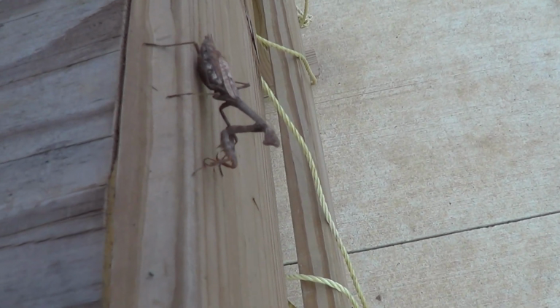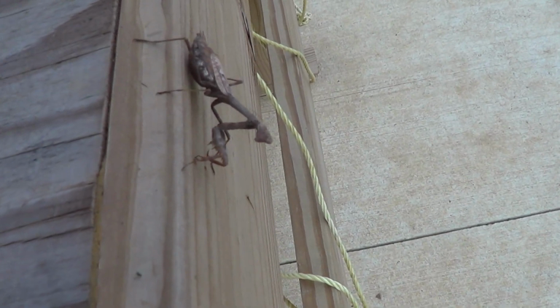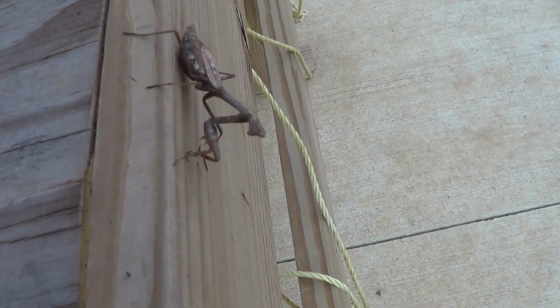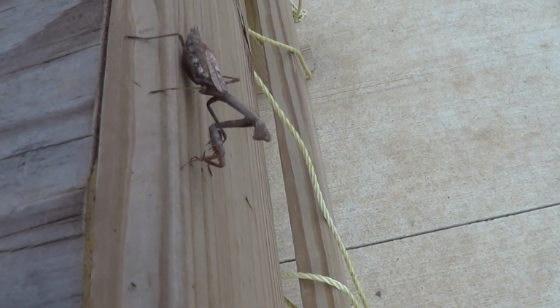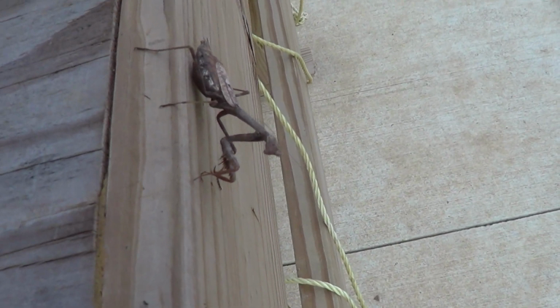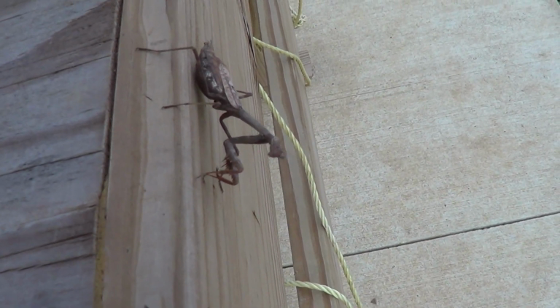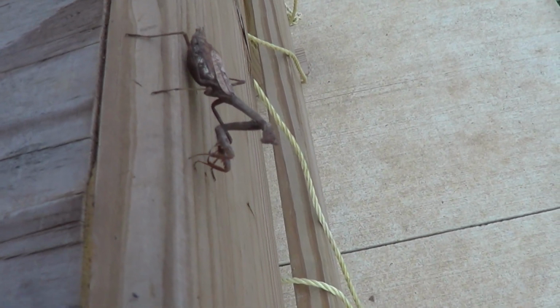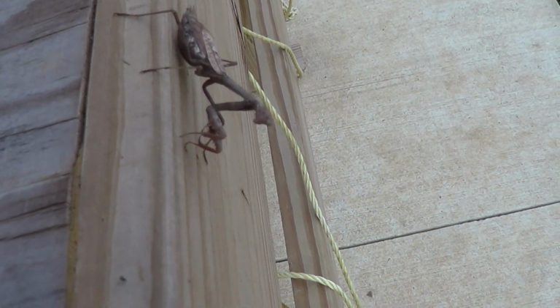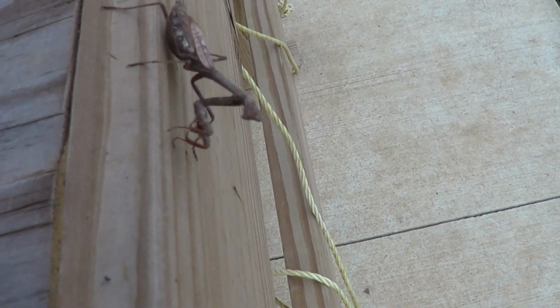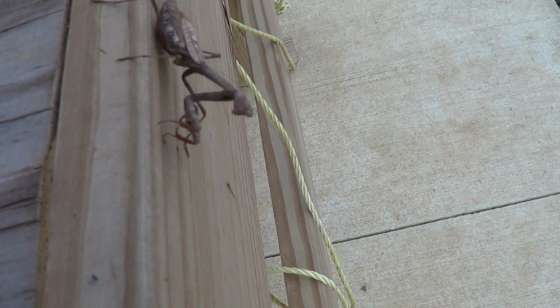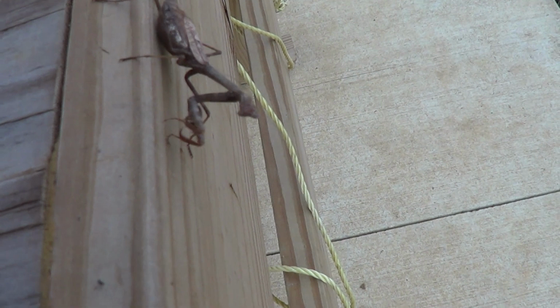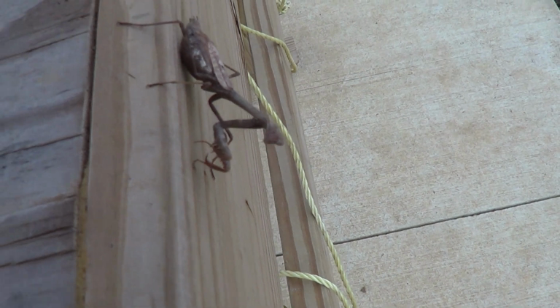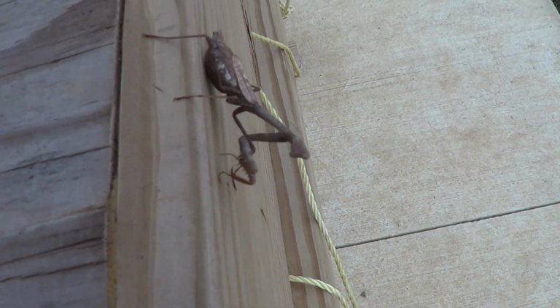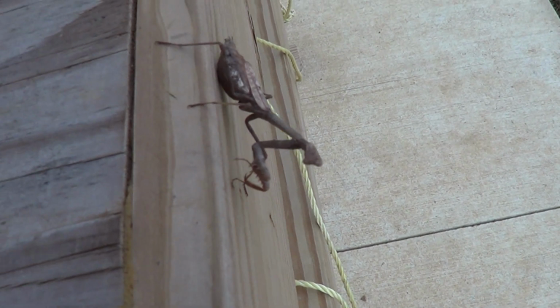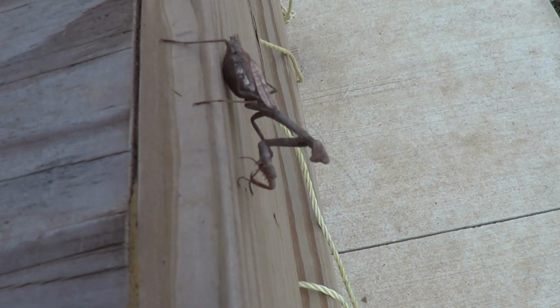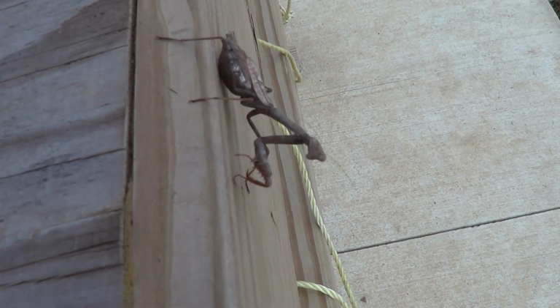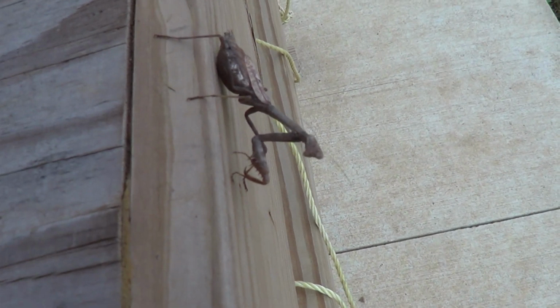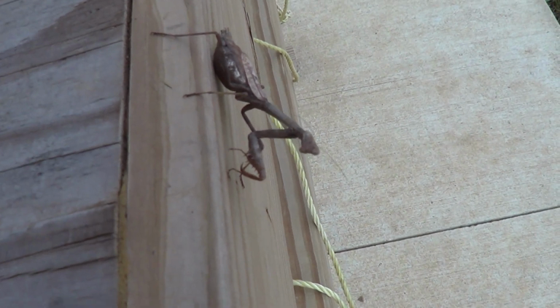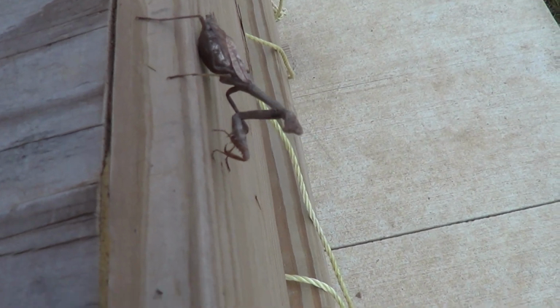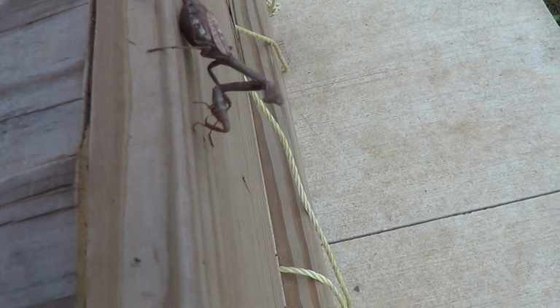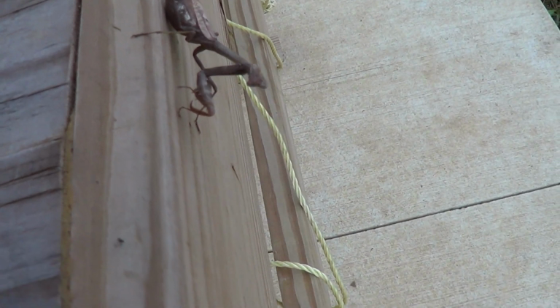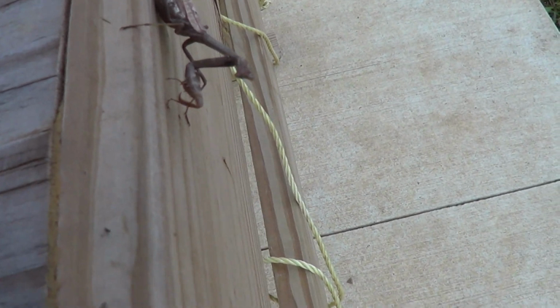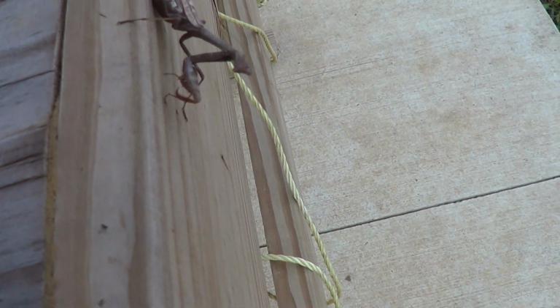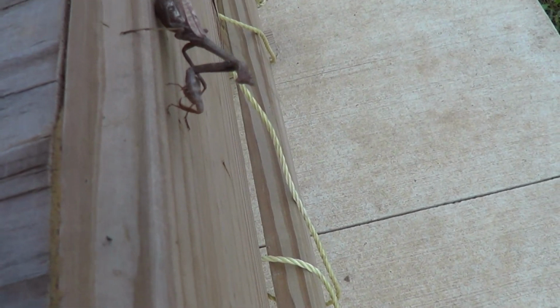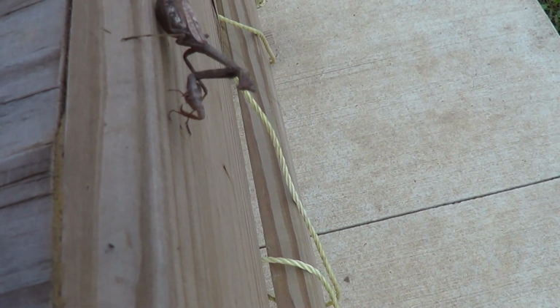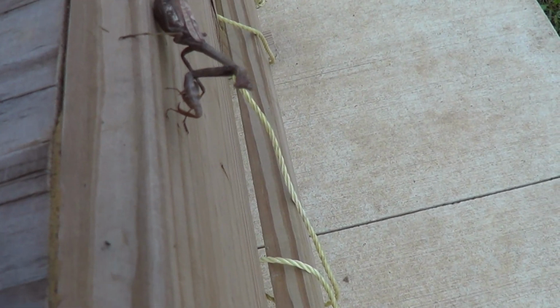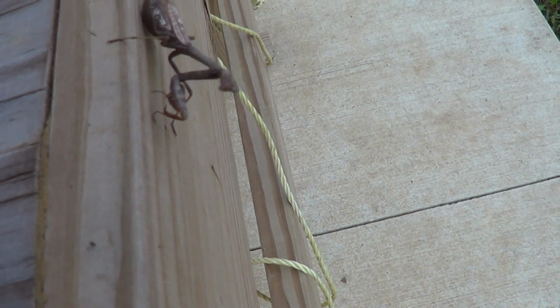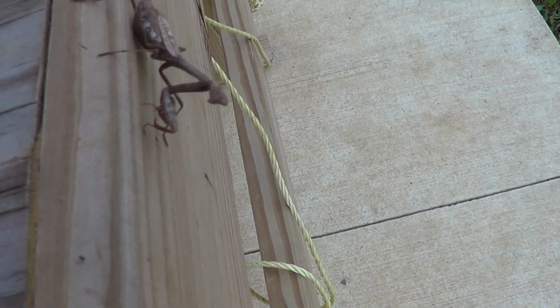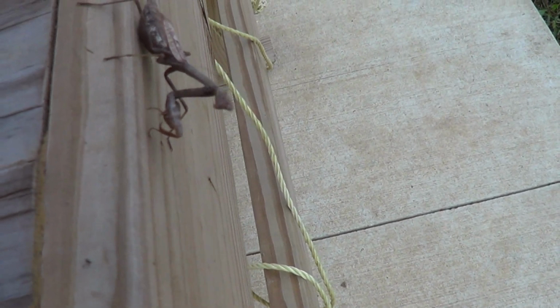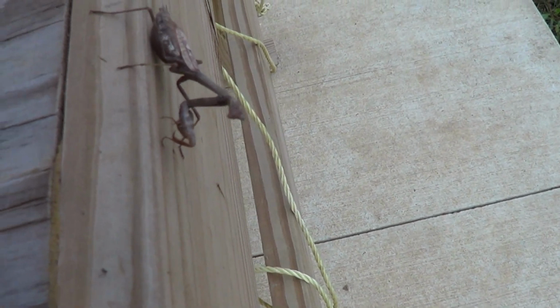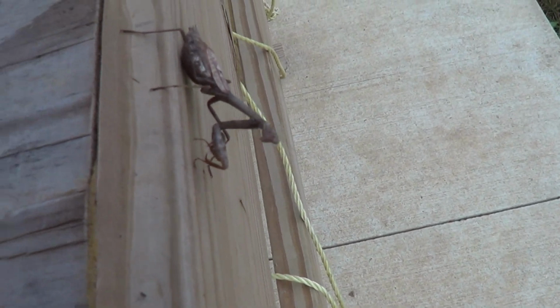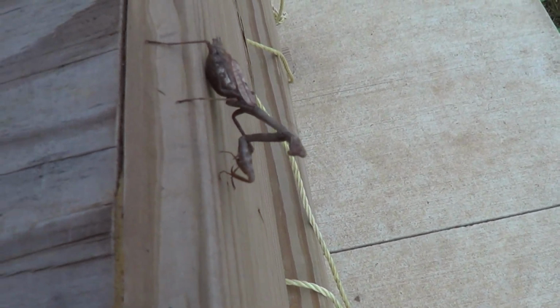A little visitor at the range — some kind of a mantis.